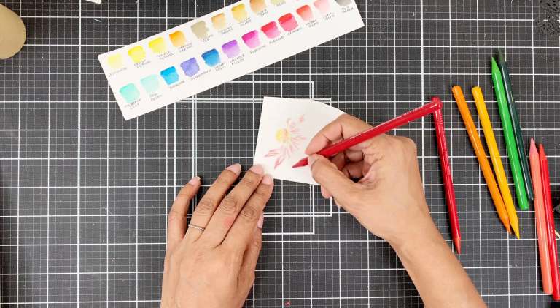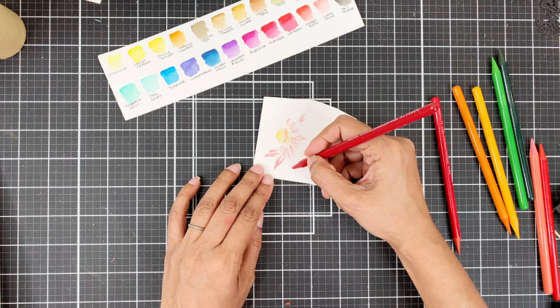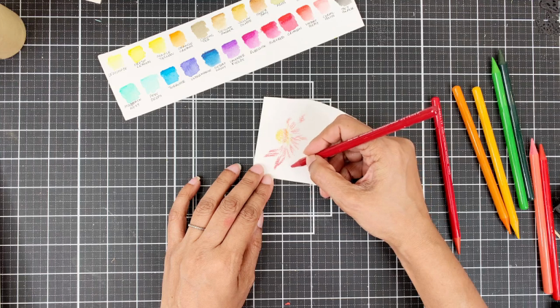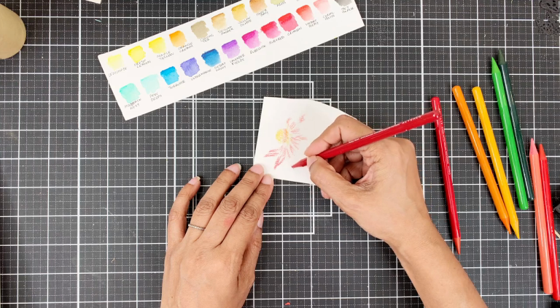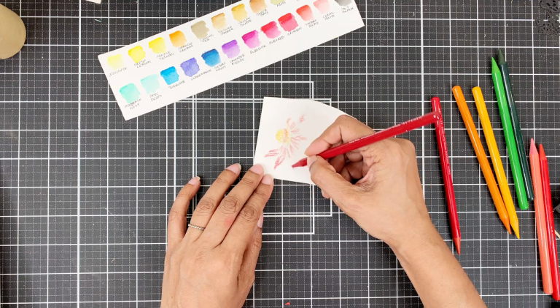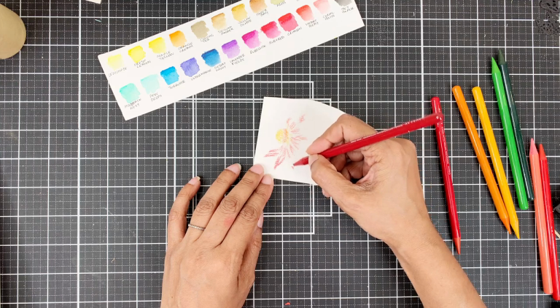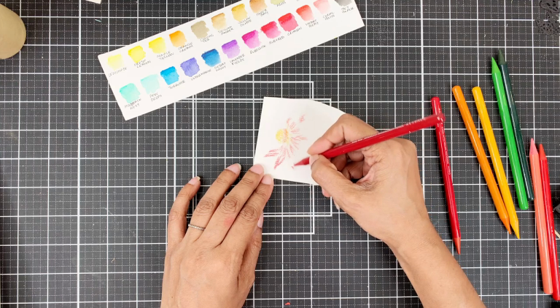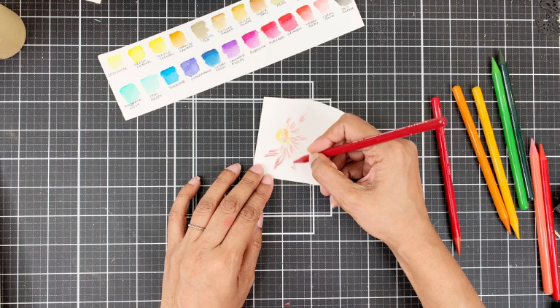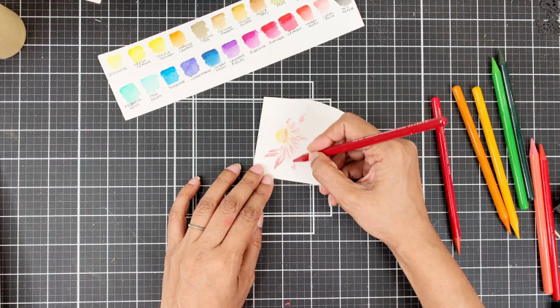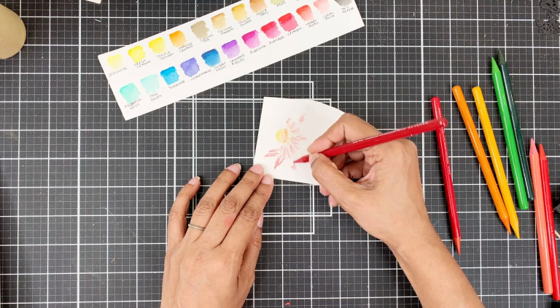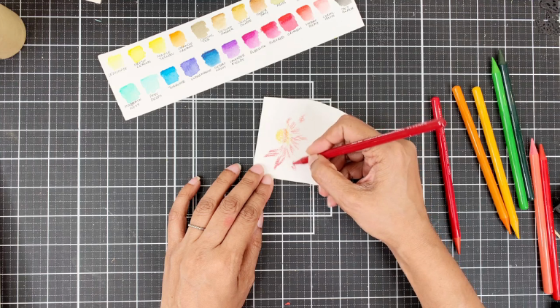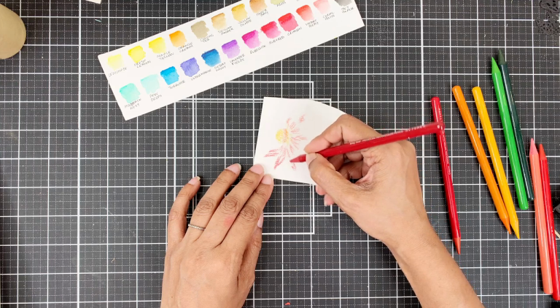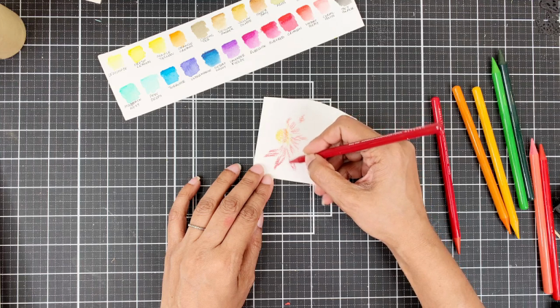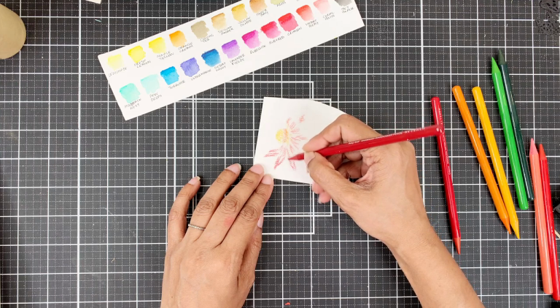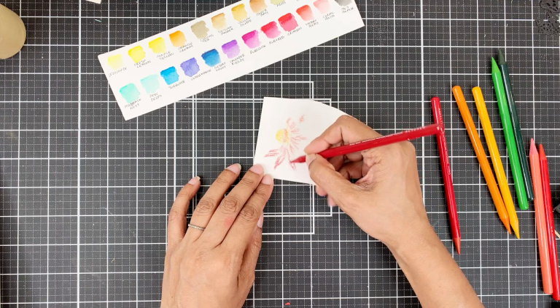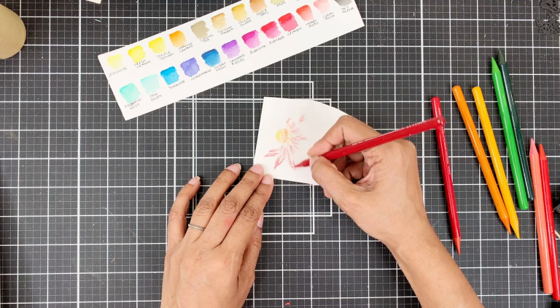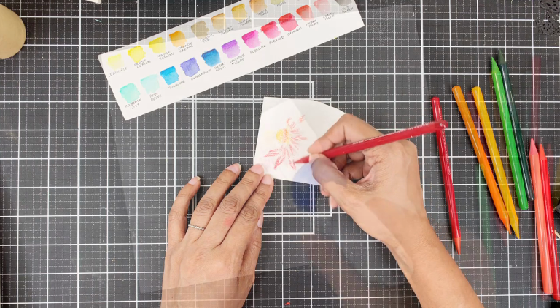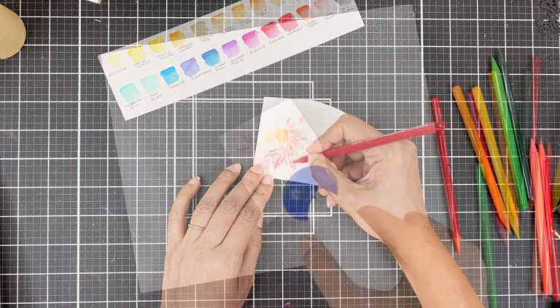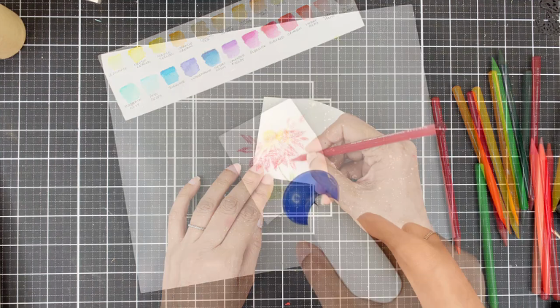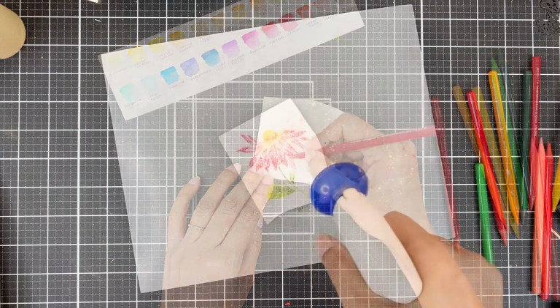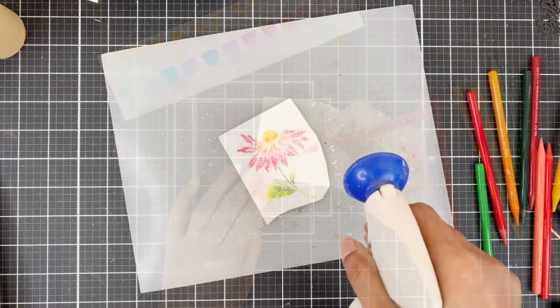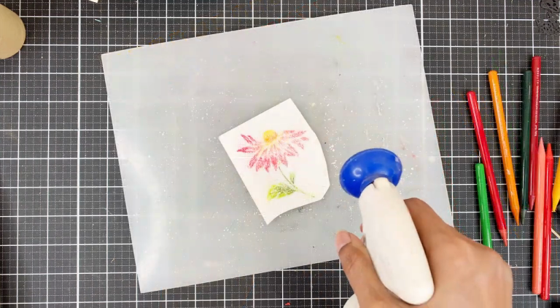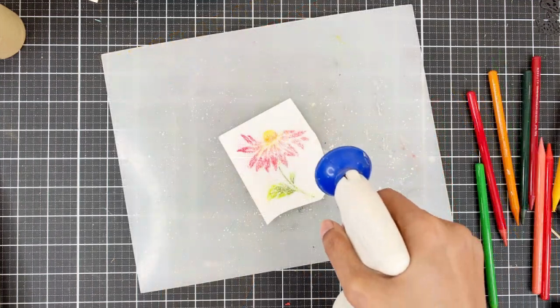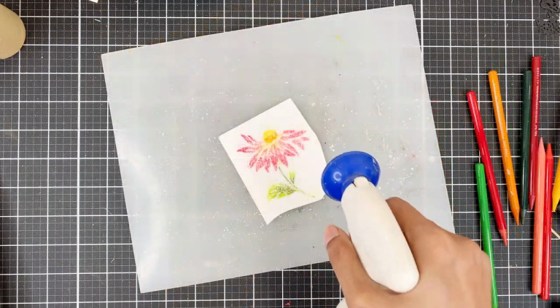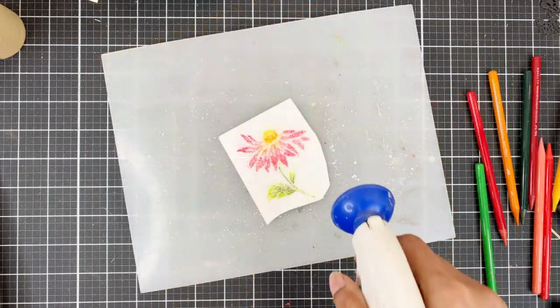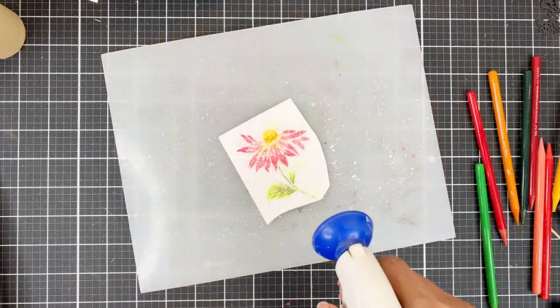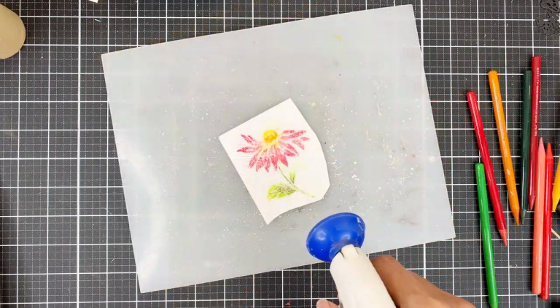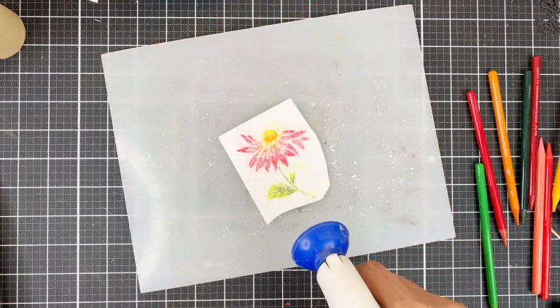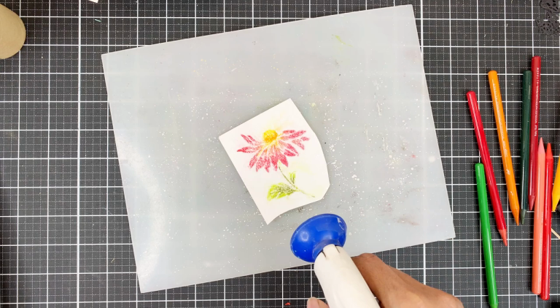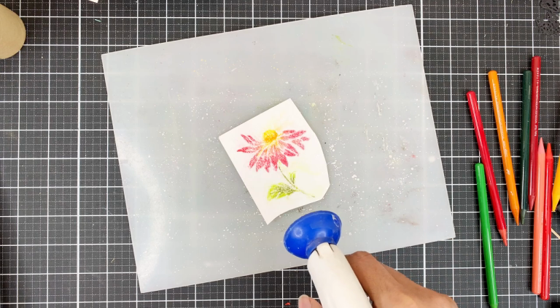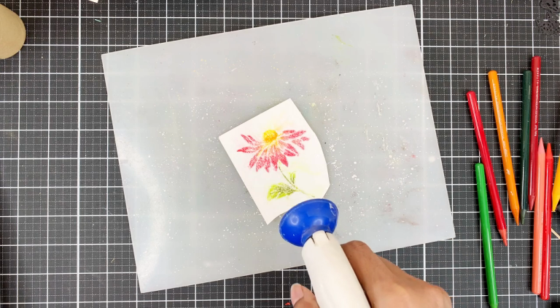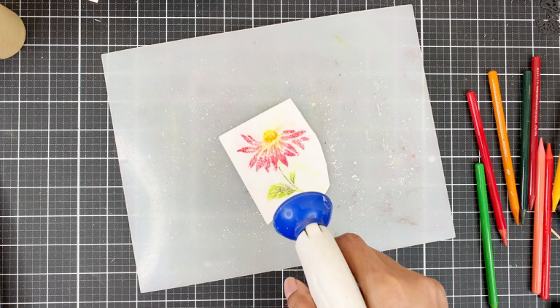If you want to learn a quick way to color a lot of flowers with the woodless watercolor pencils, stay tuned.